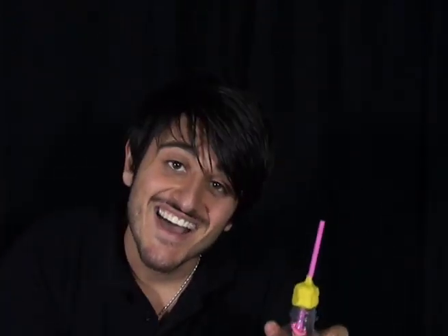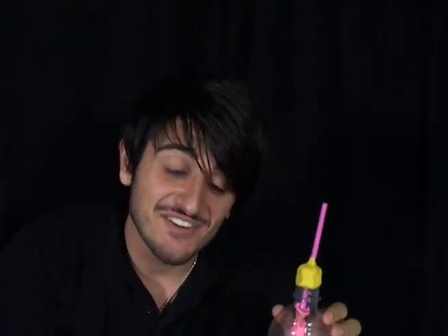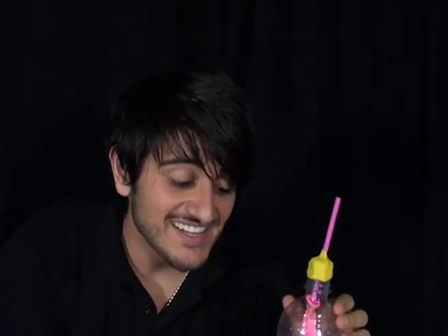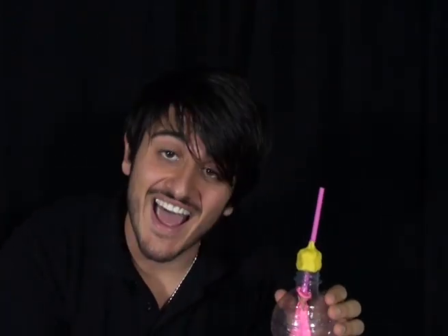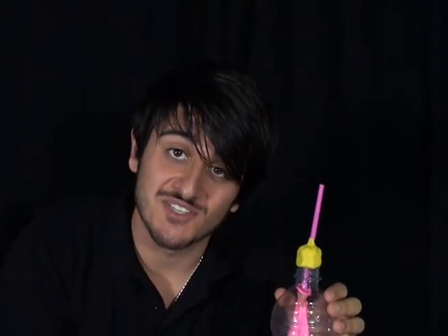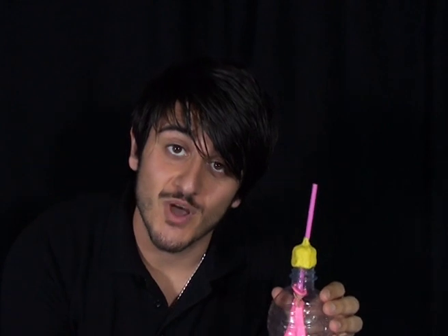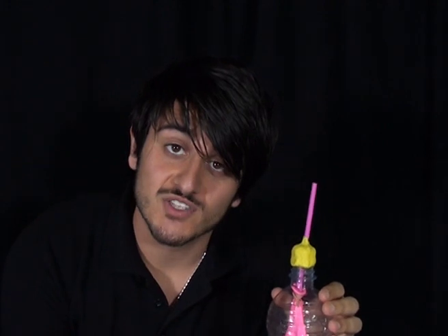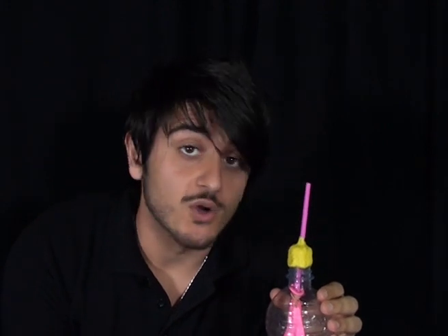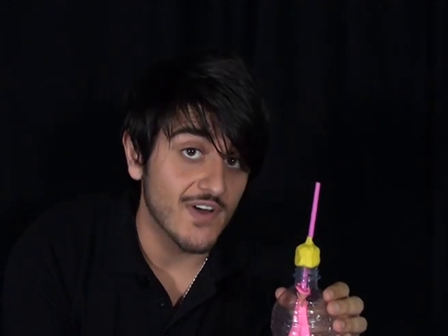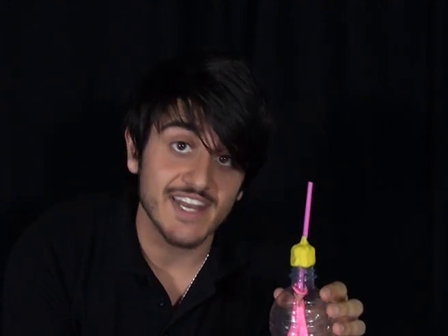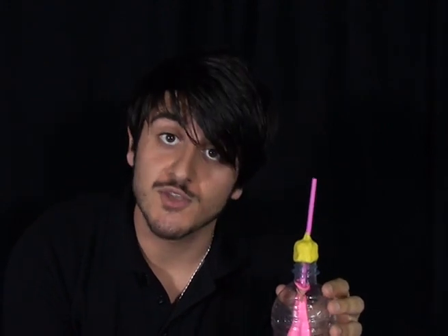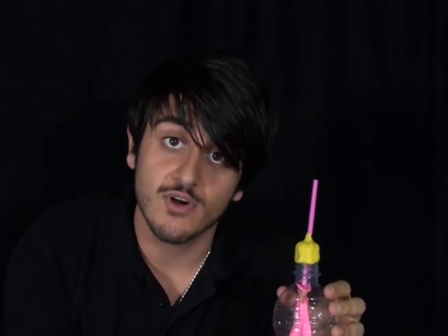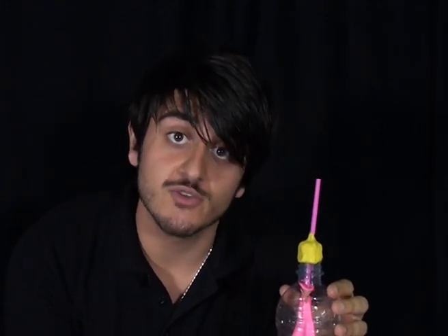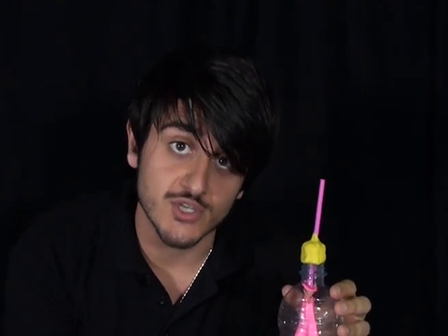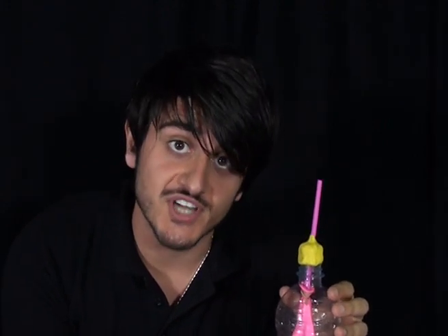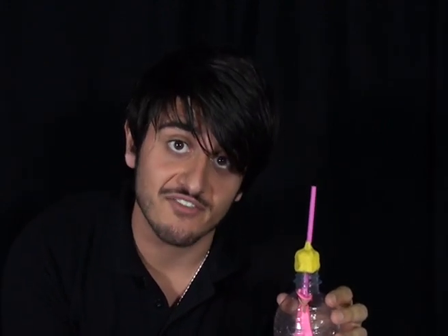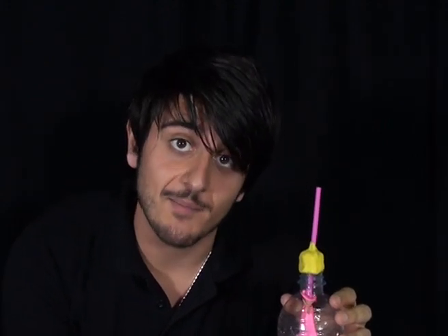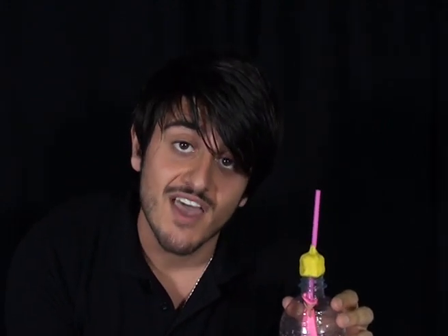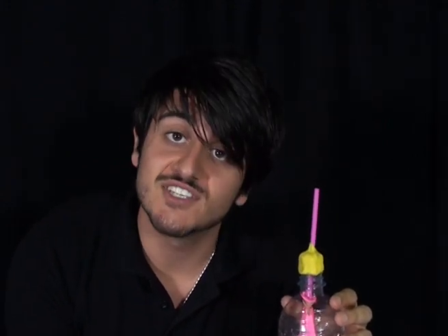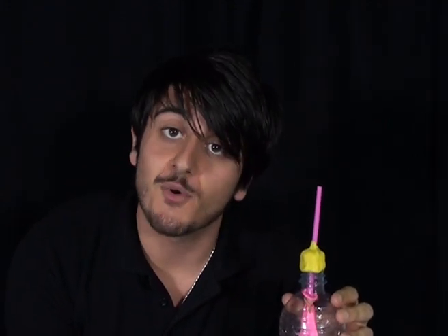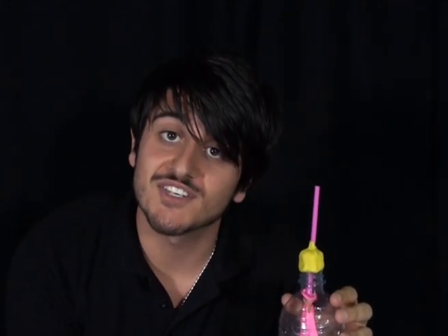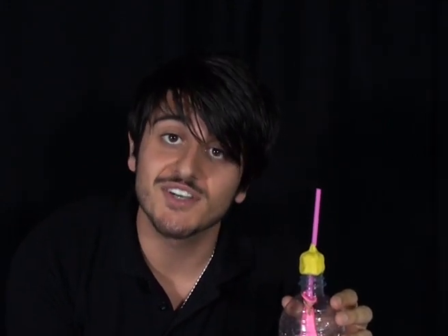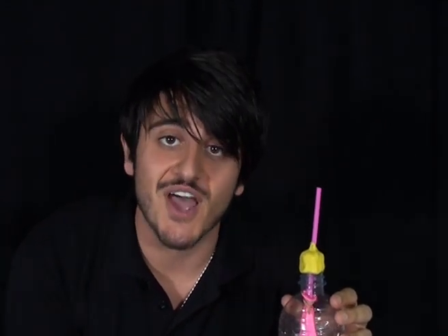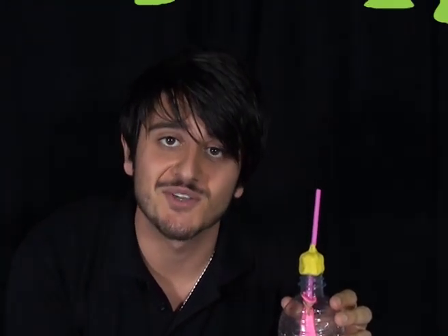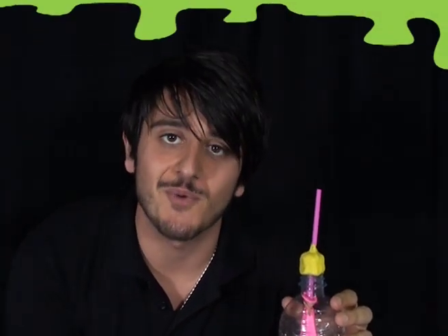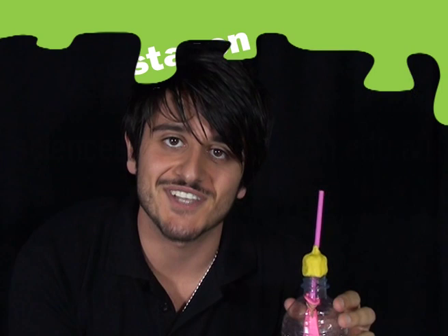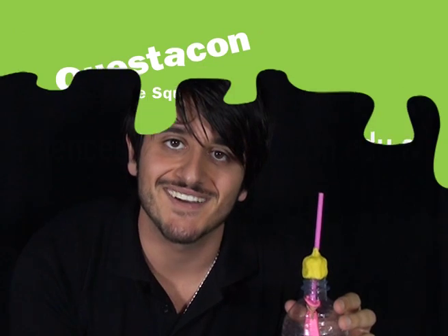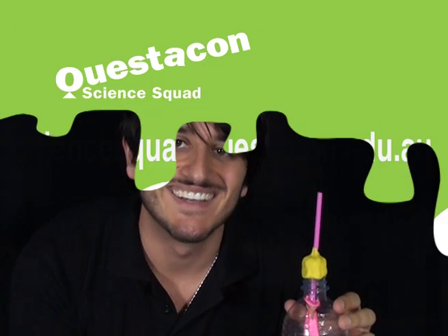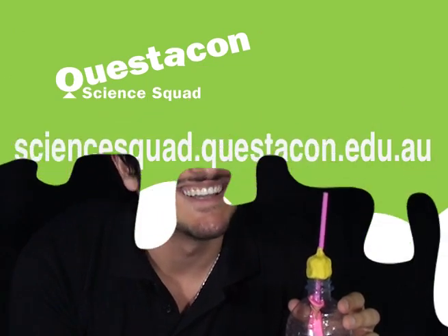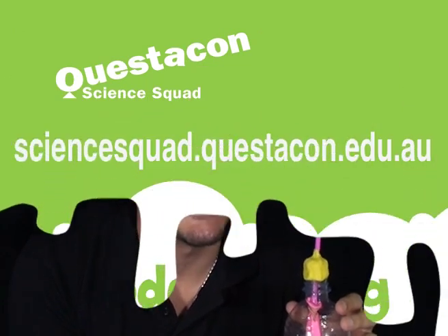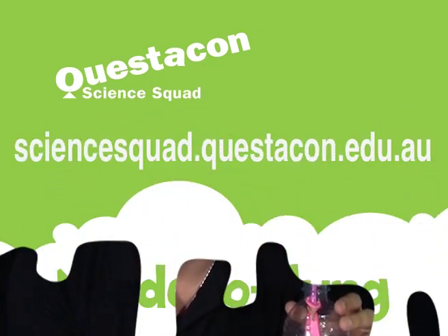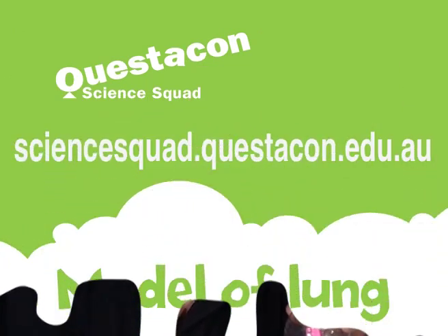To find out how this works or to find out how you breathe using your diaphragm, visit the Questacon Science Squad website. See you next time.